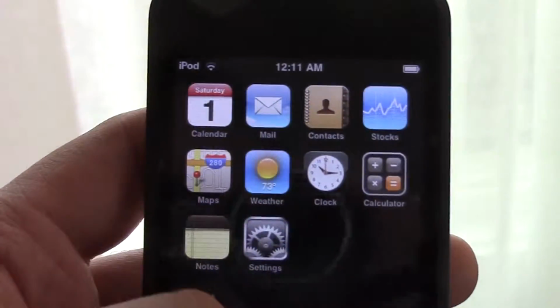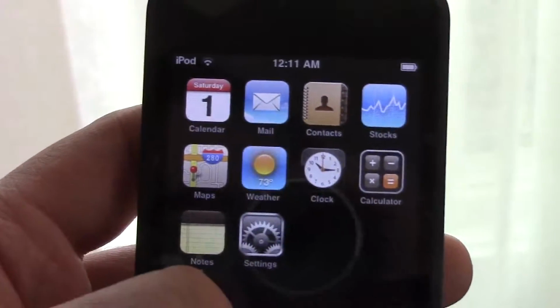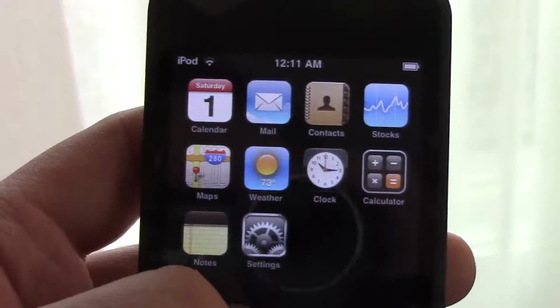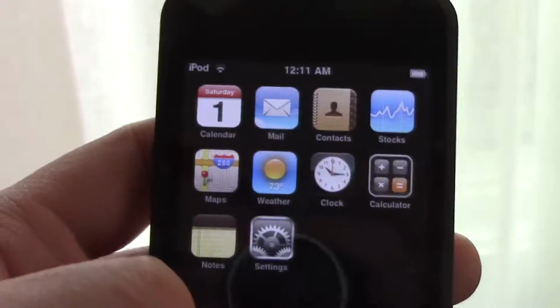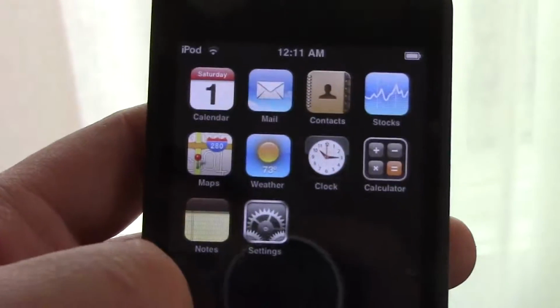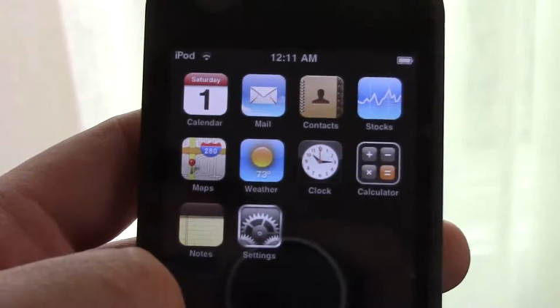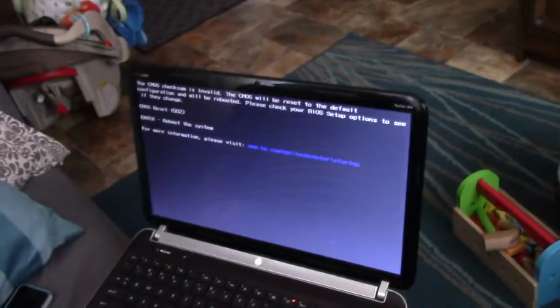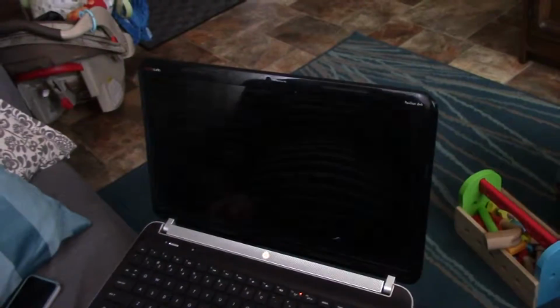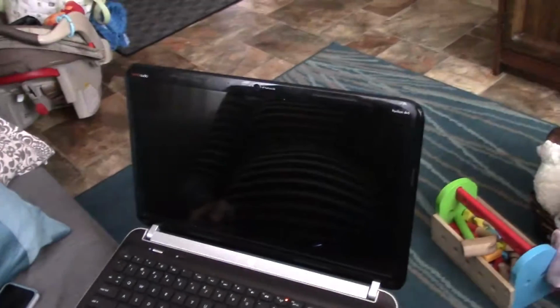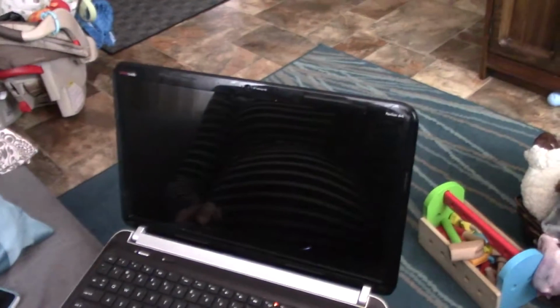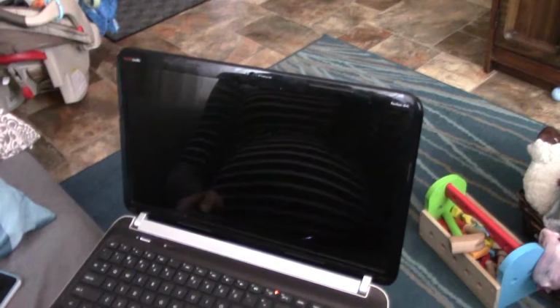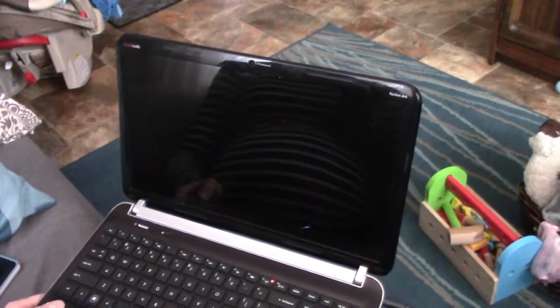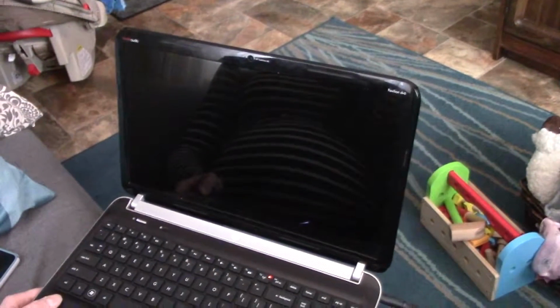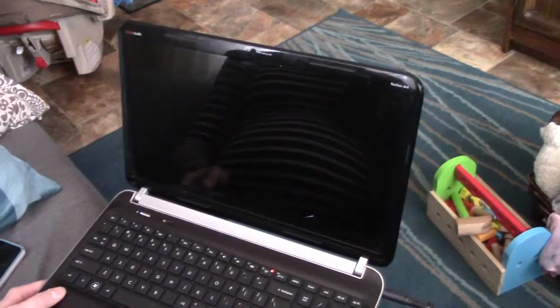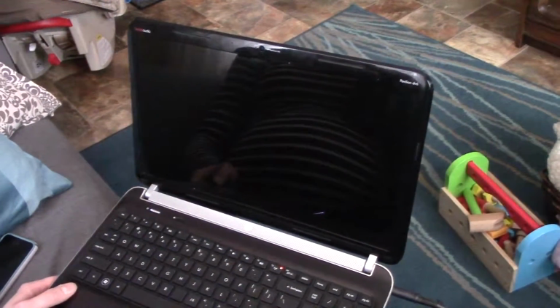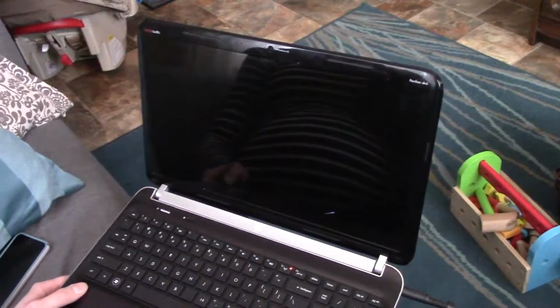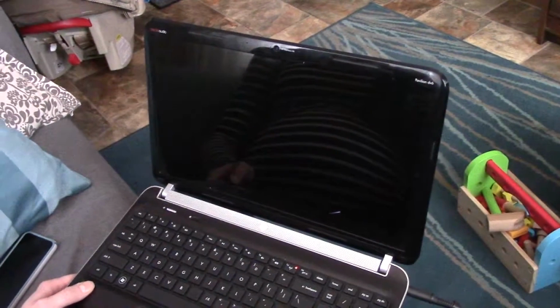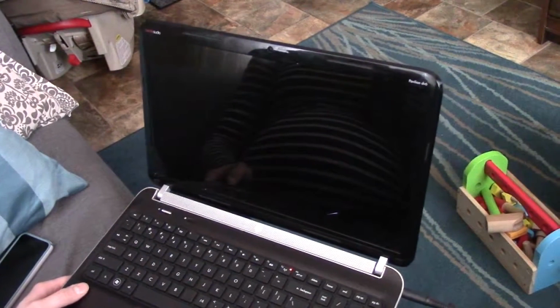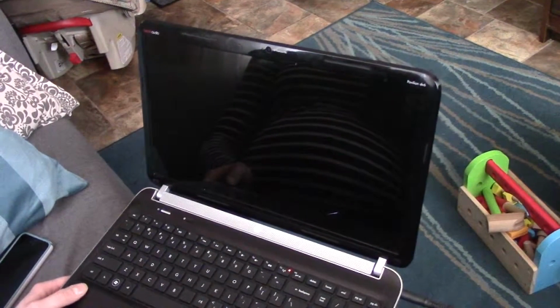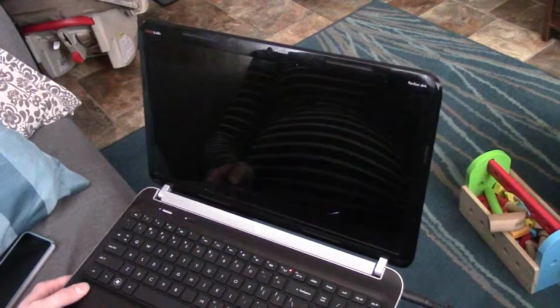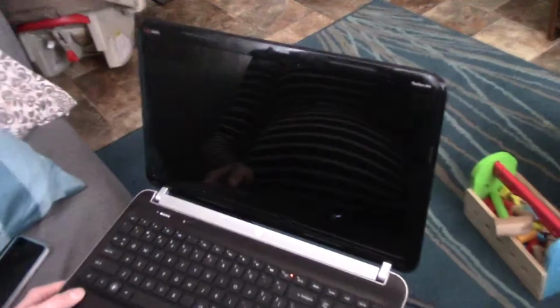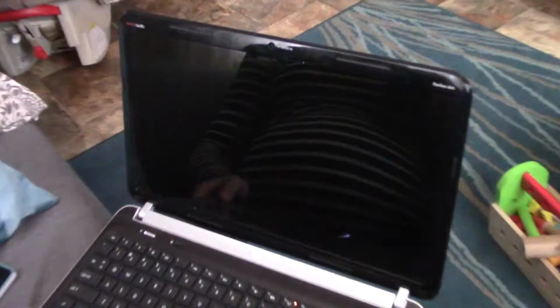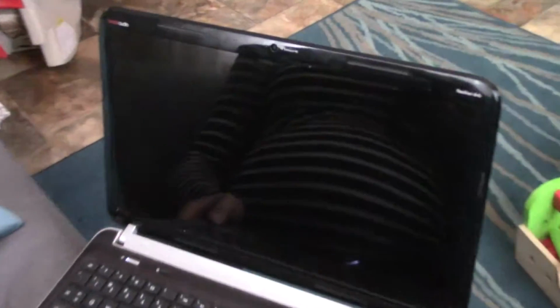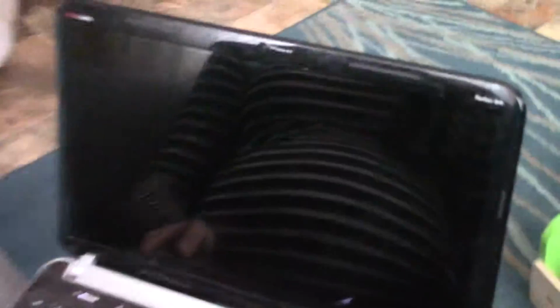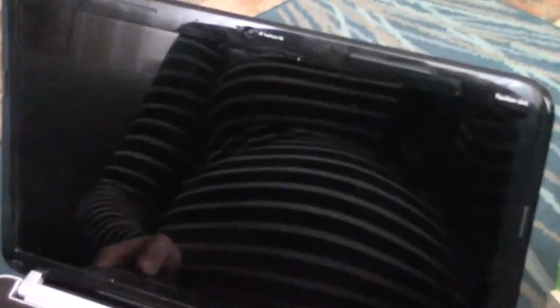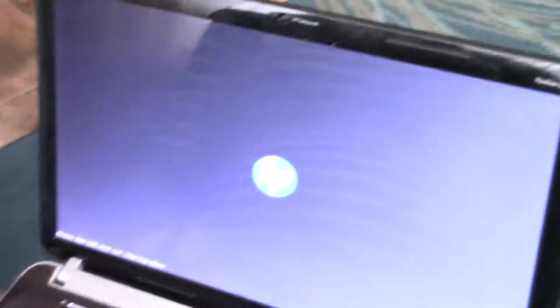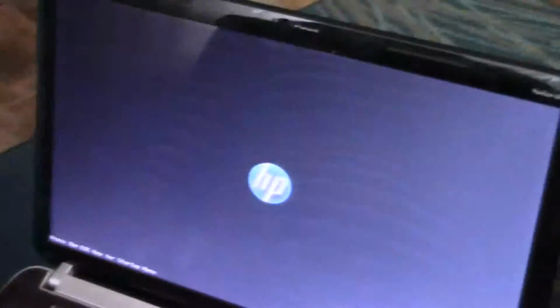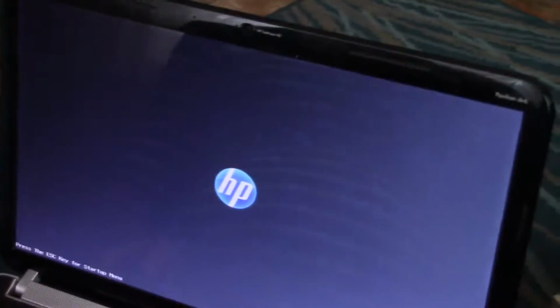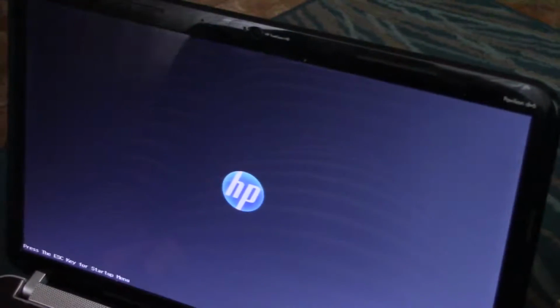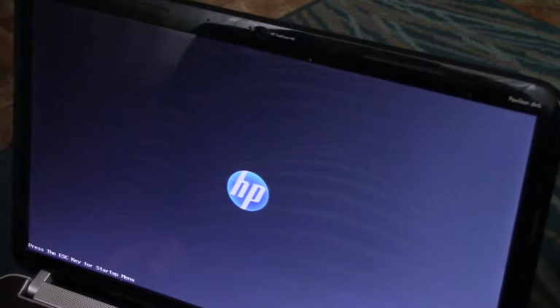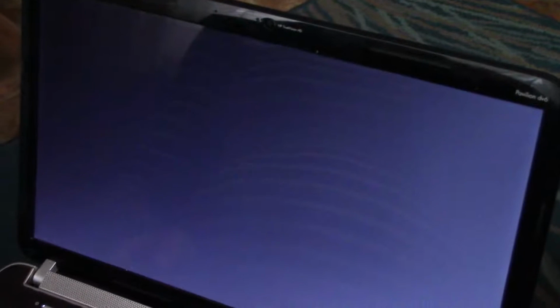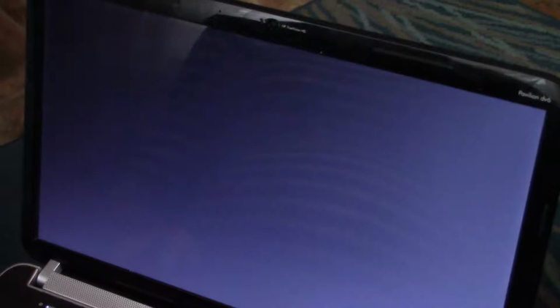So that's cool. Let's see what it does when it turns on again.